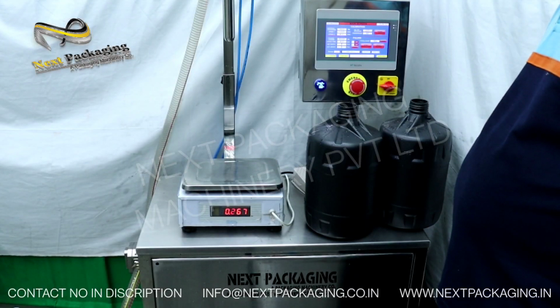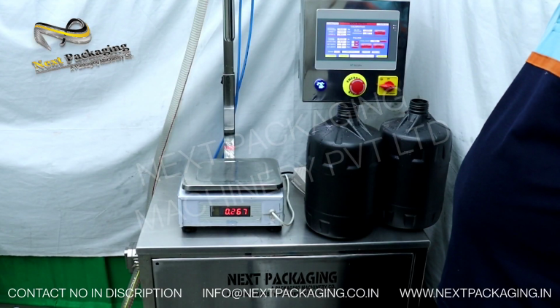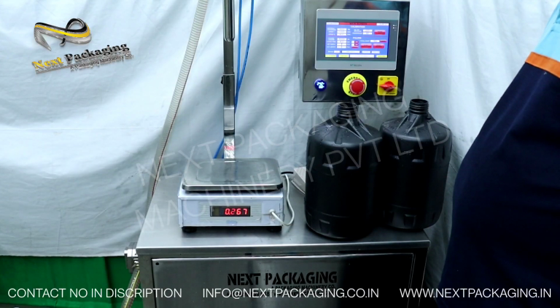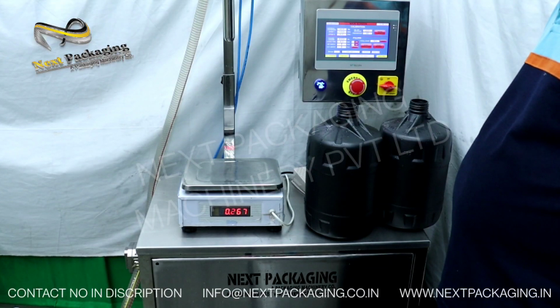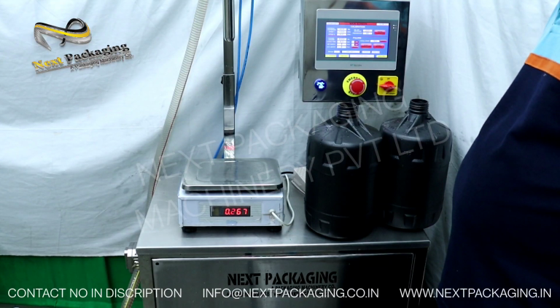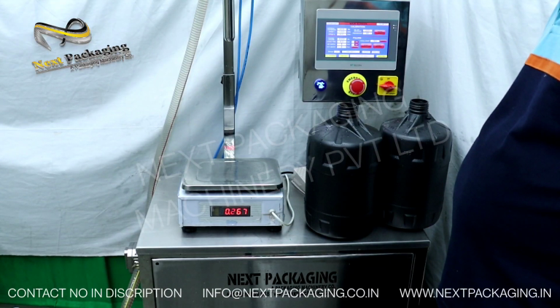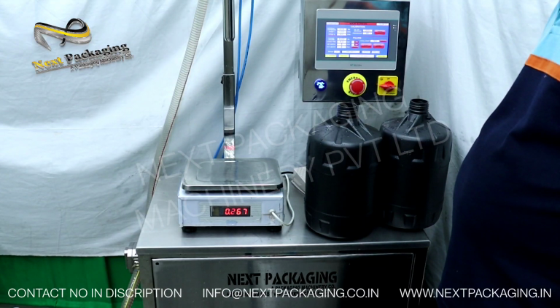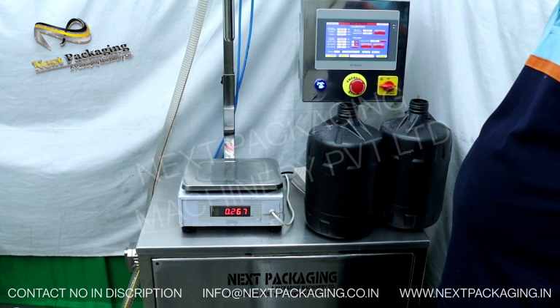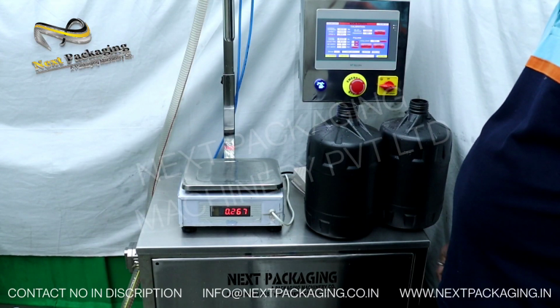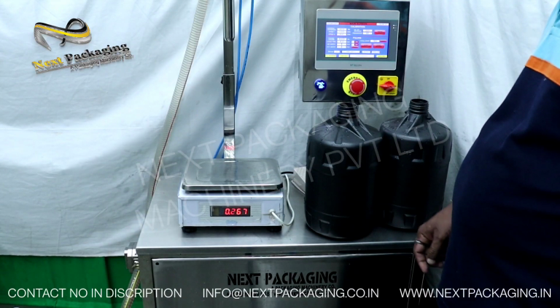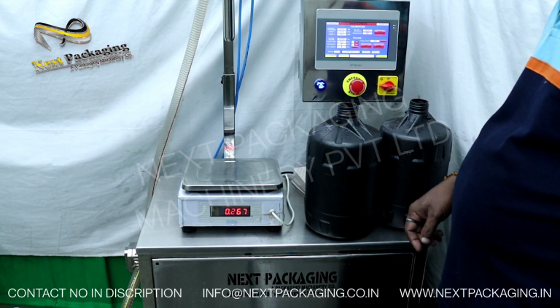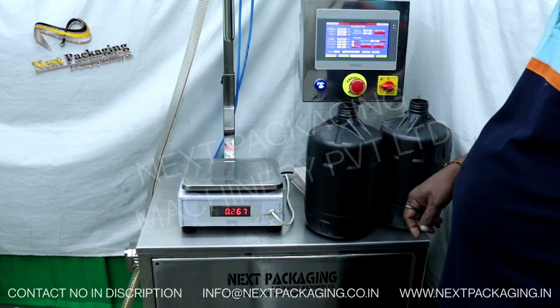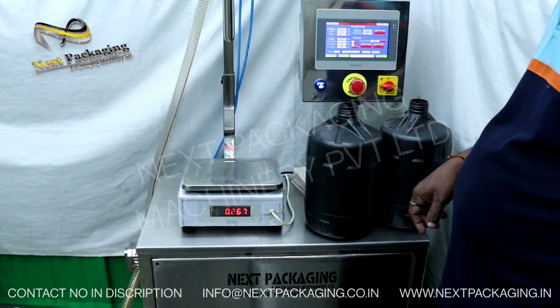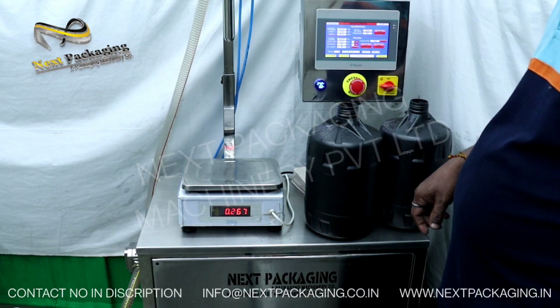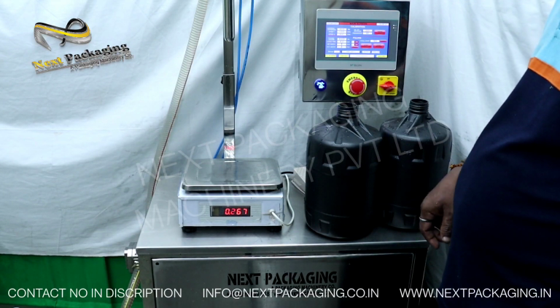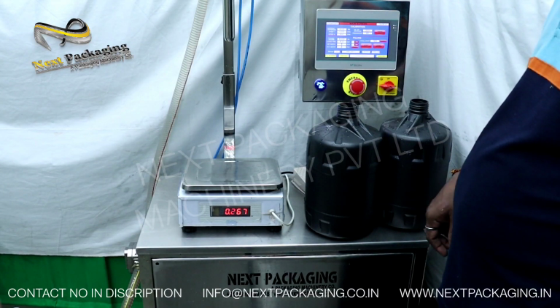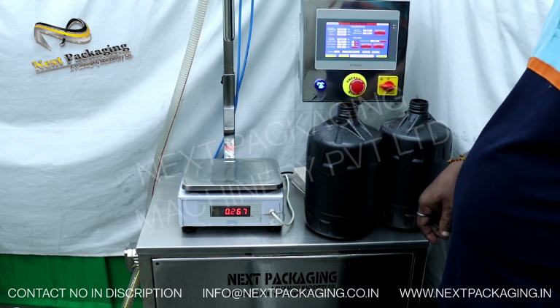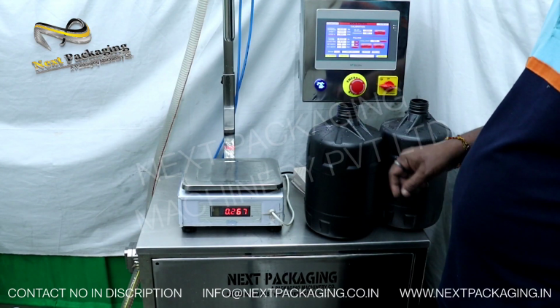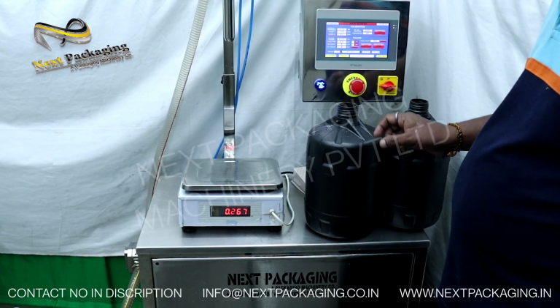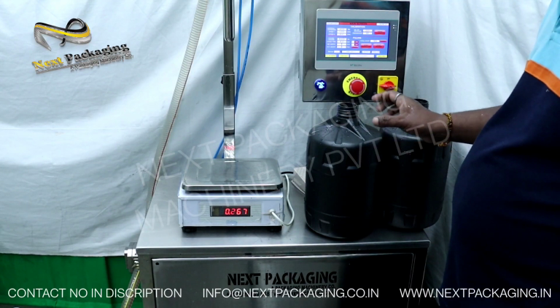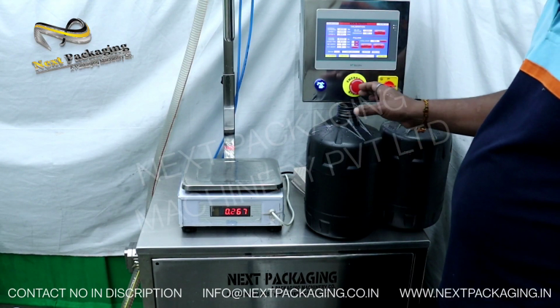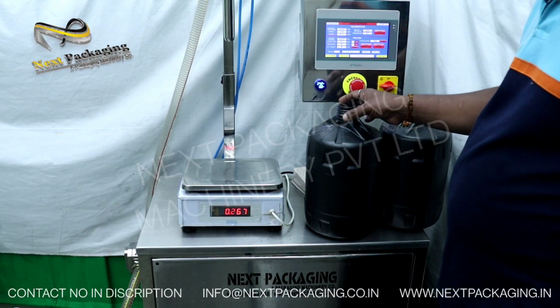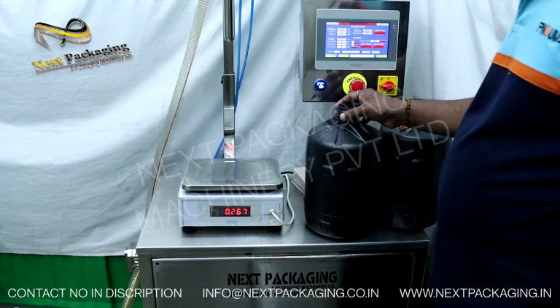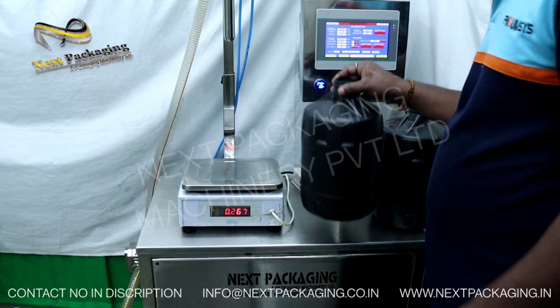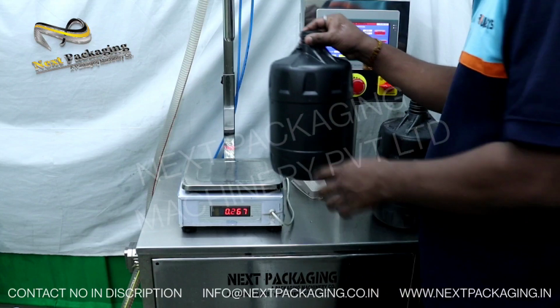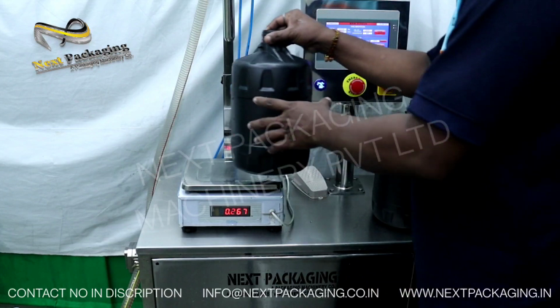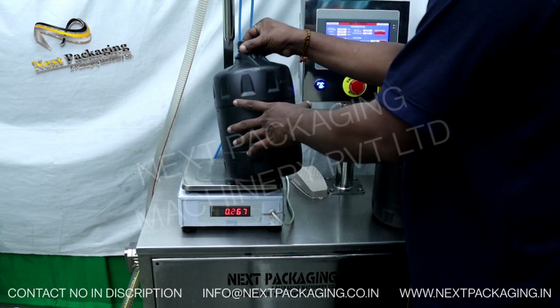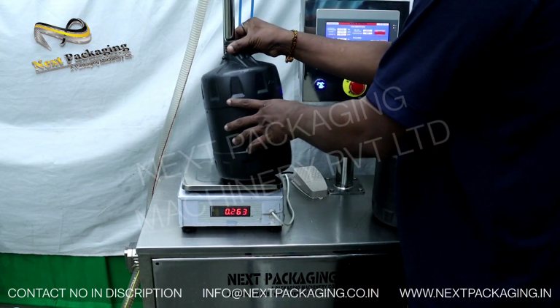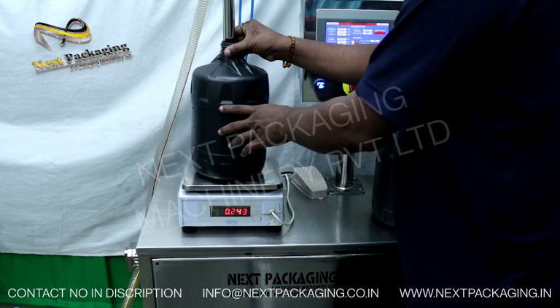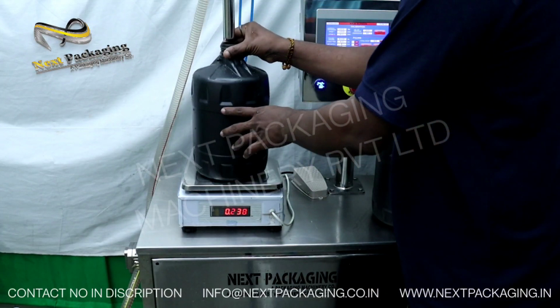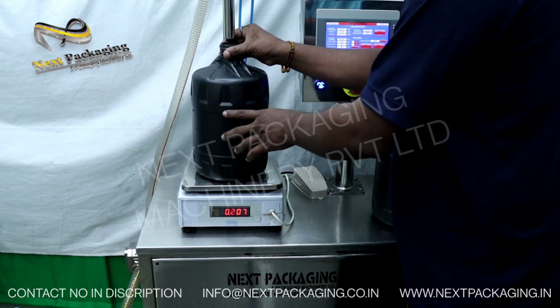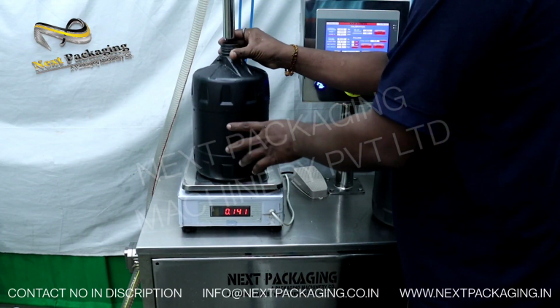Now we have set the volume to 5000 ml and we will fill 5000 ml containers.